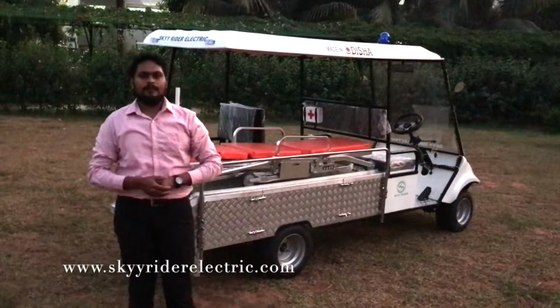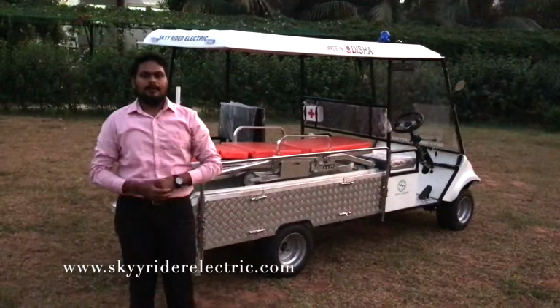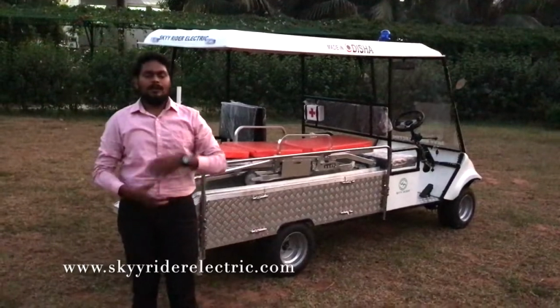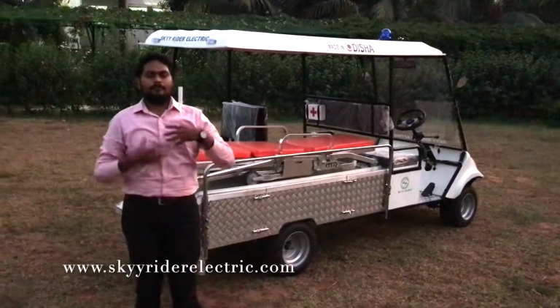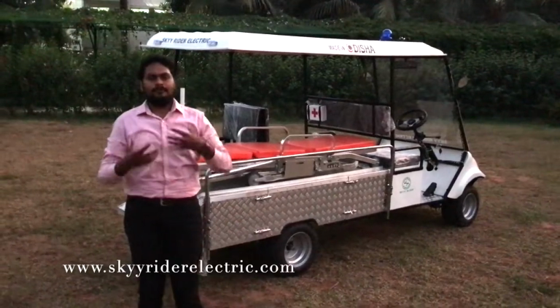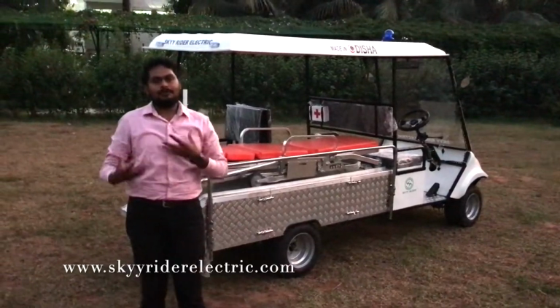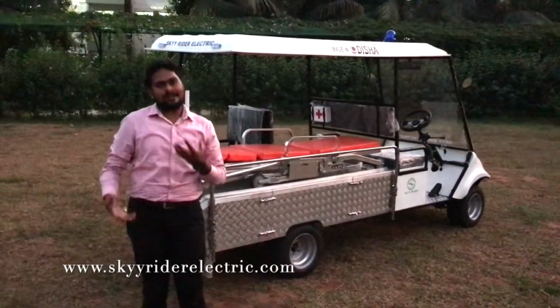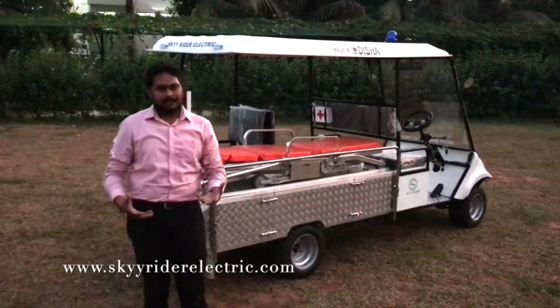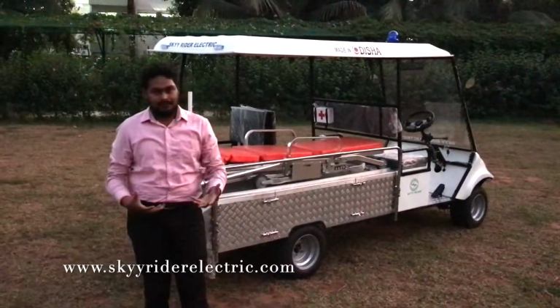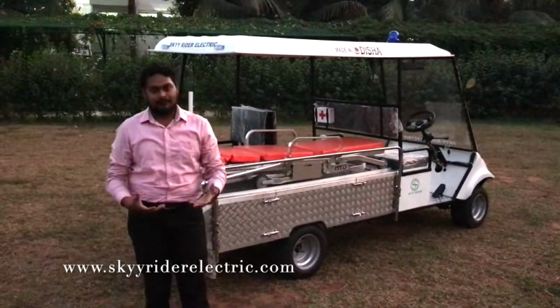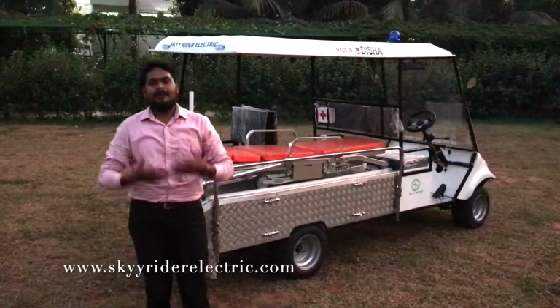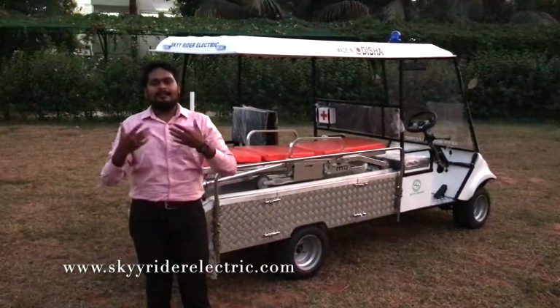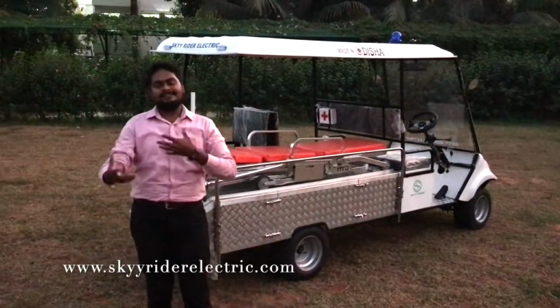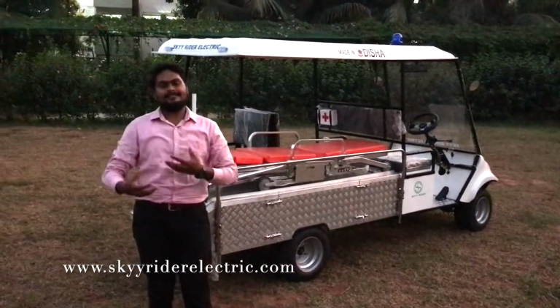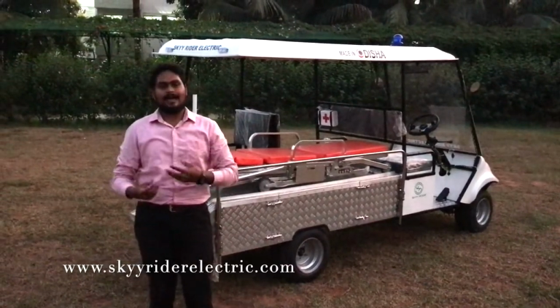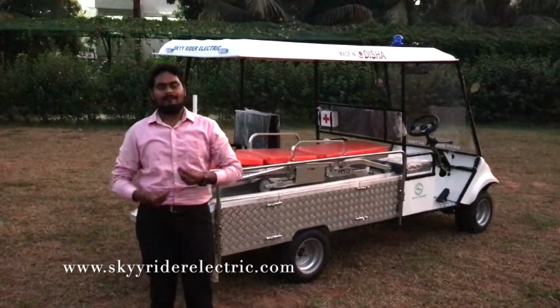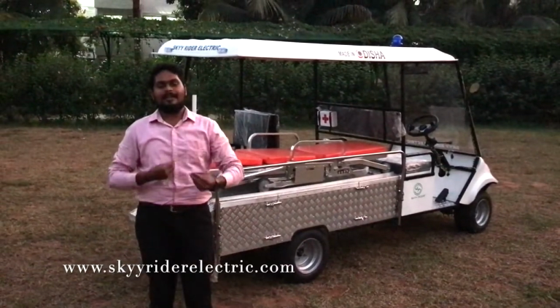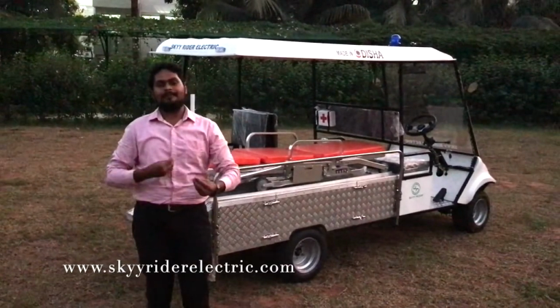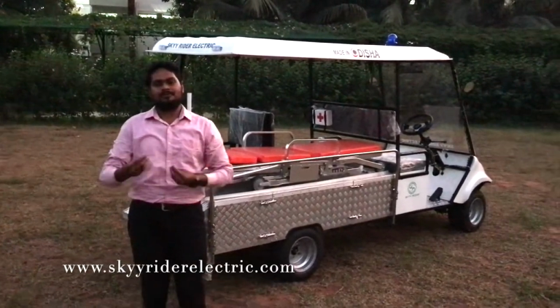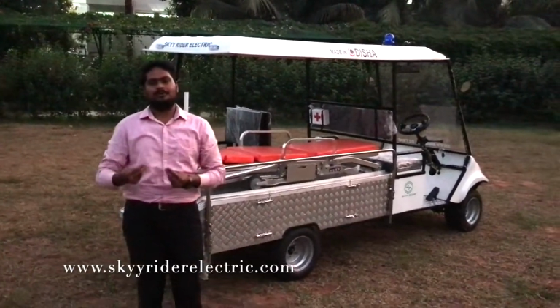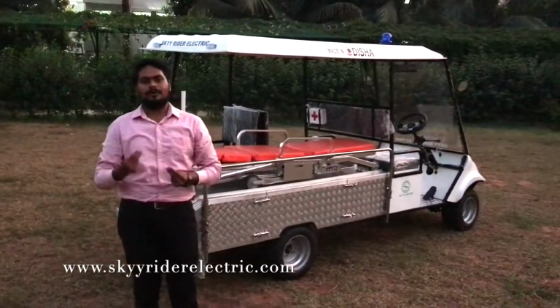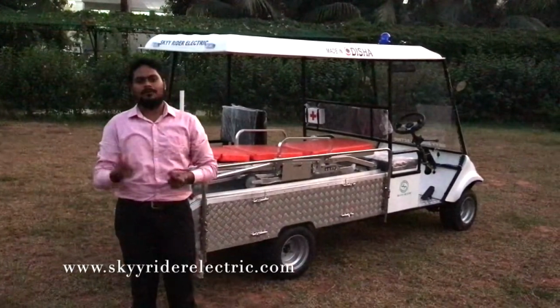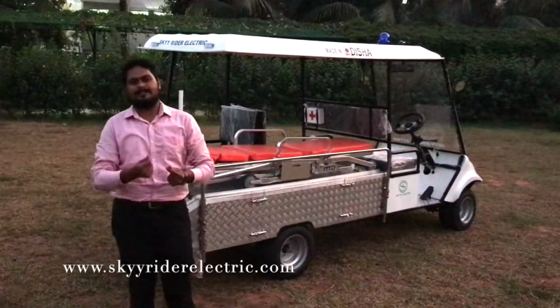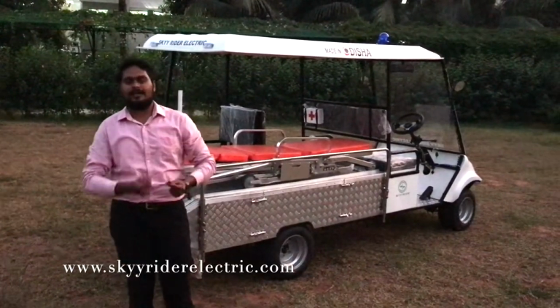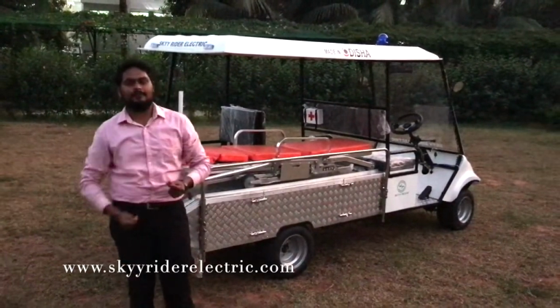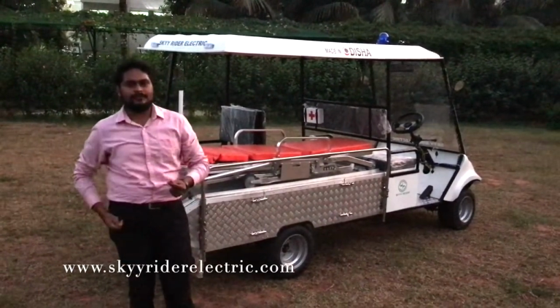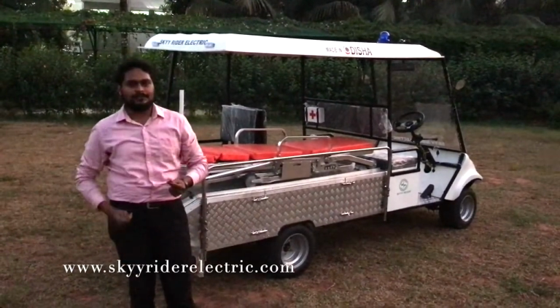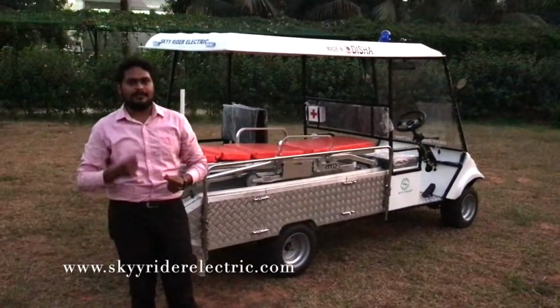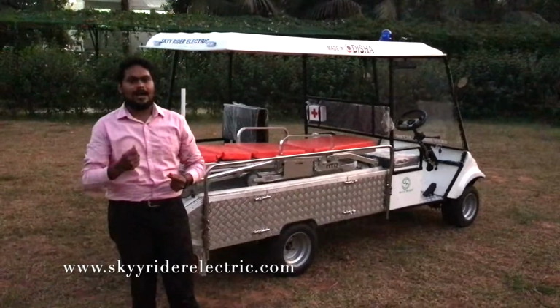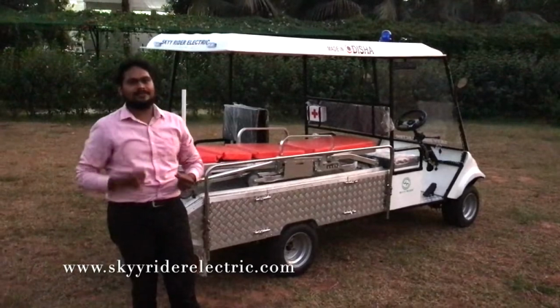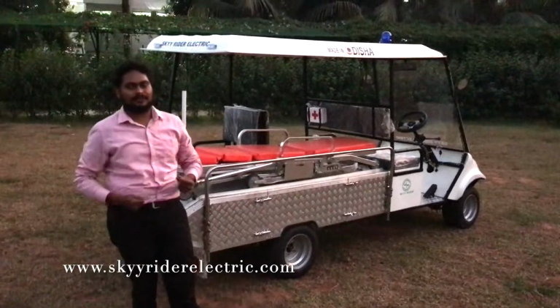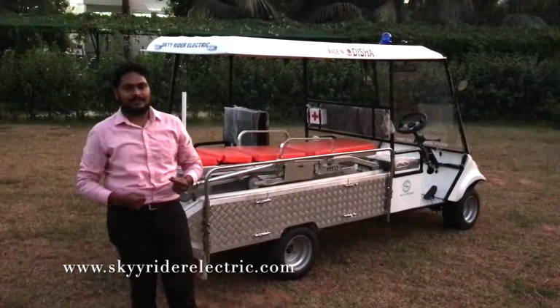Before we sign off, let me show you a quick drive of this vehicle to see how it goes around.